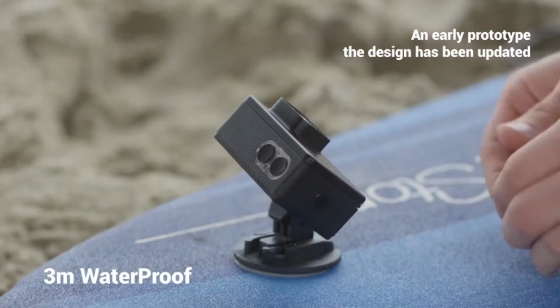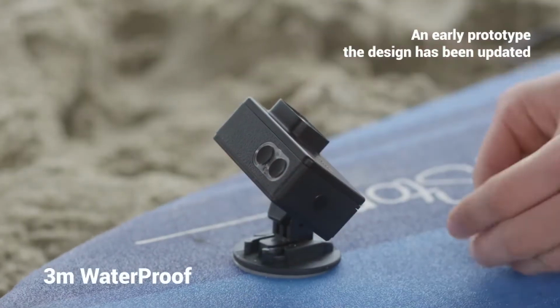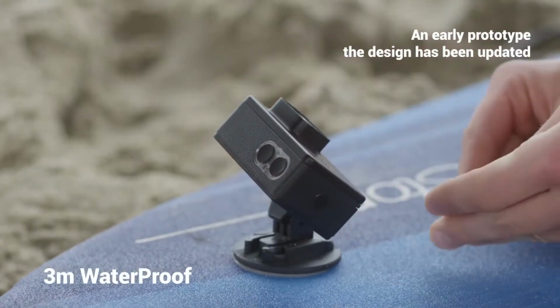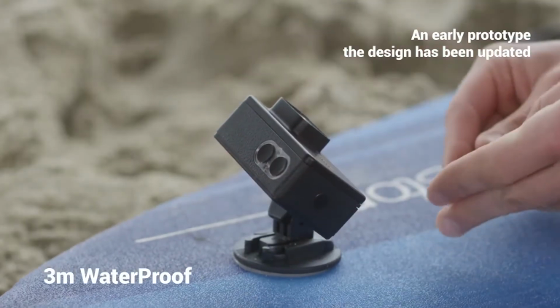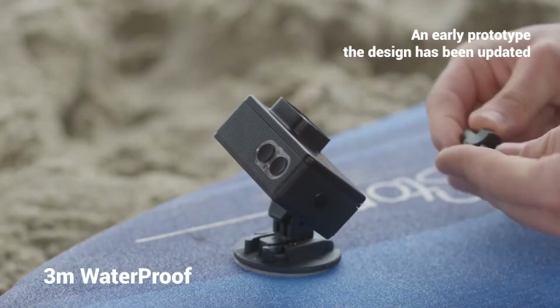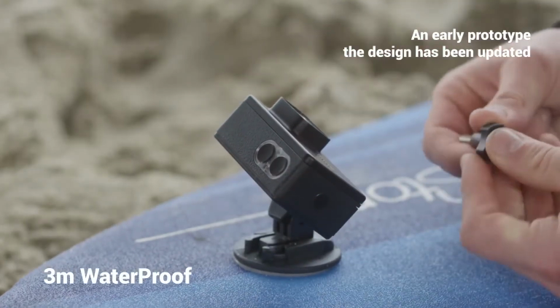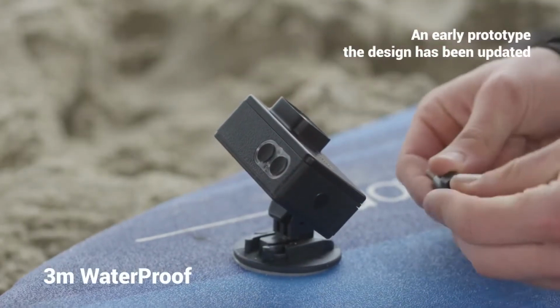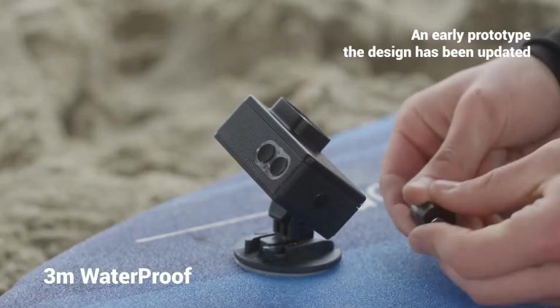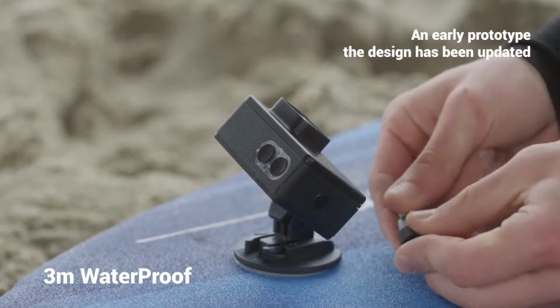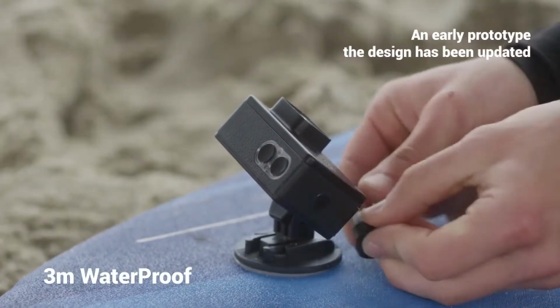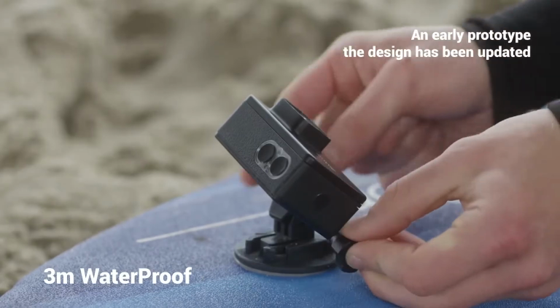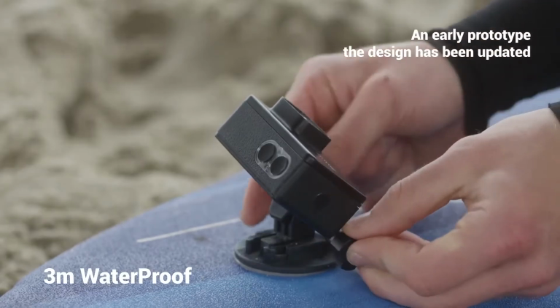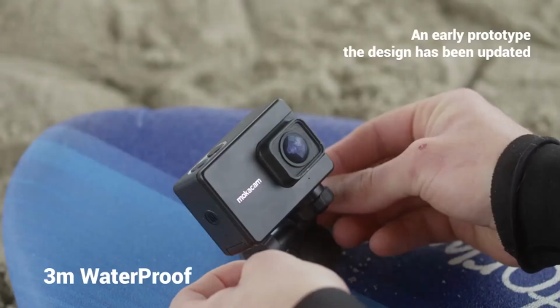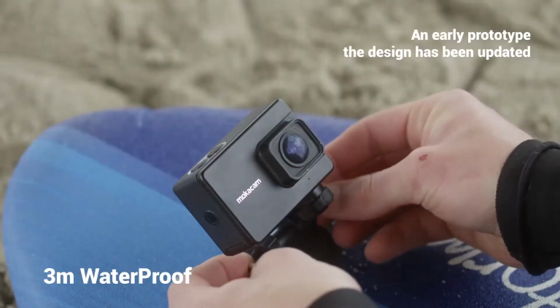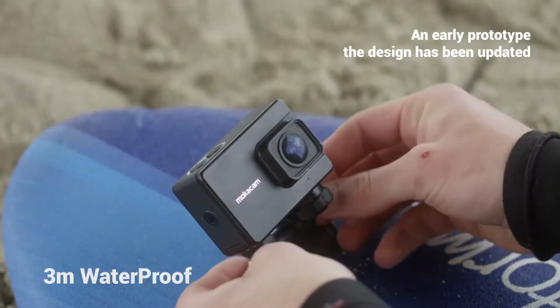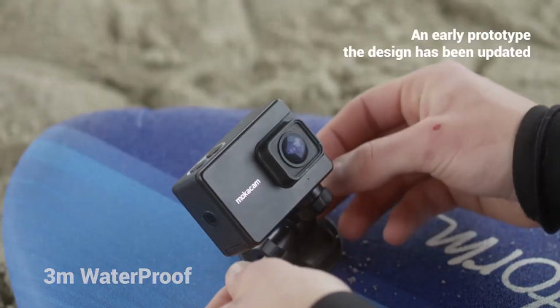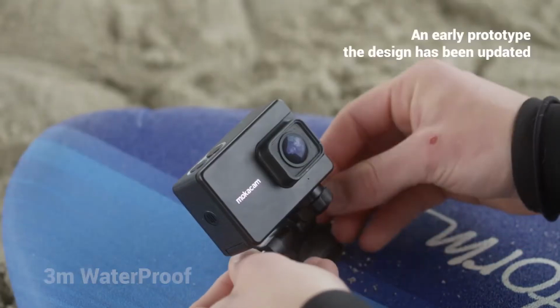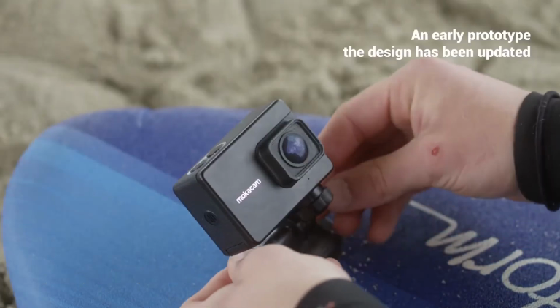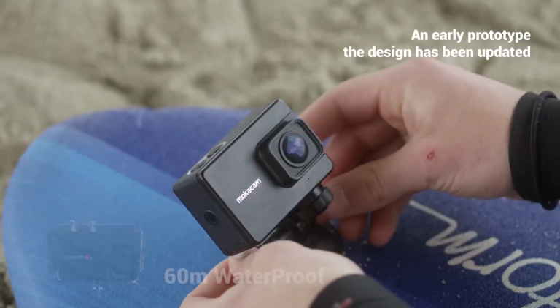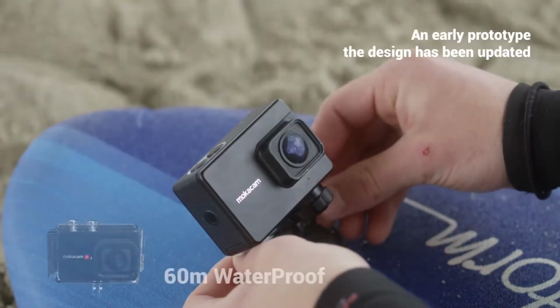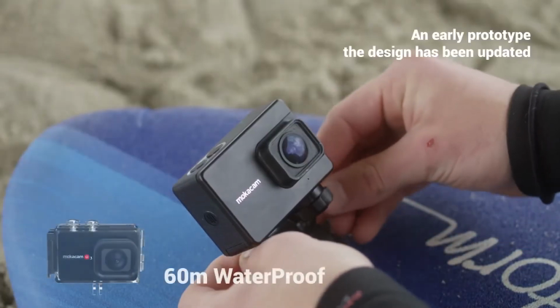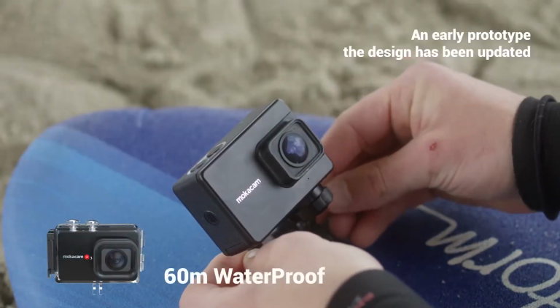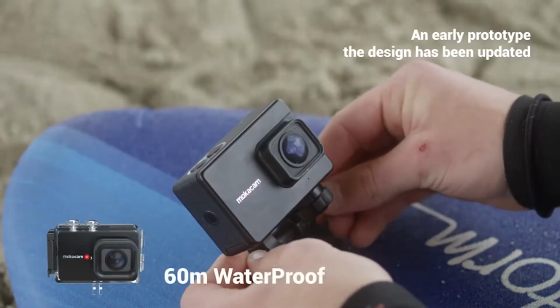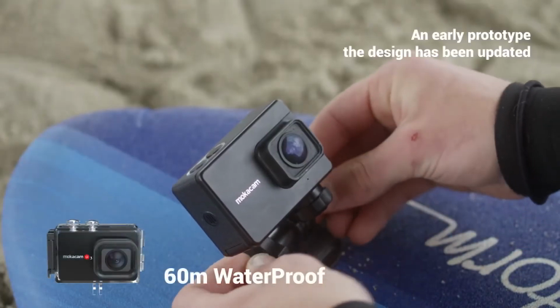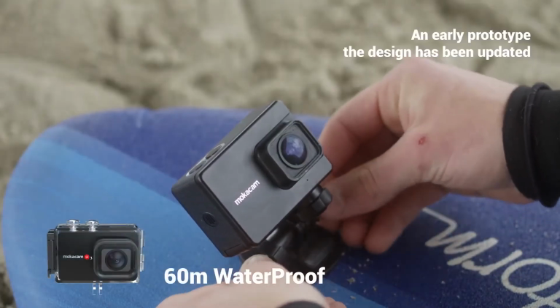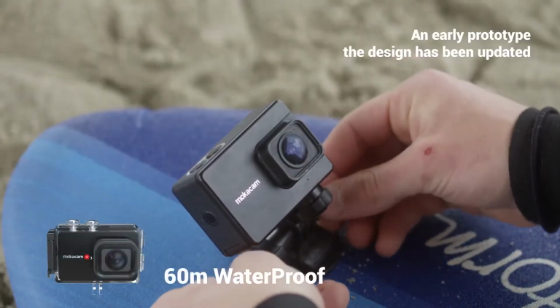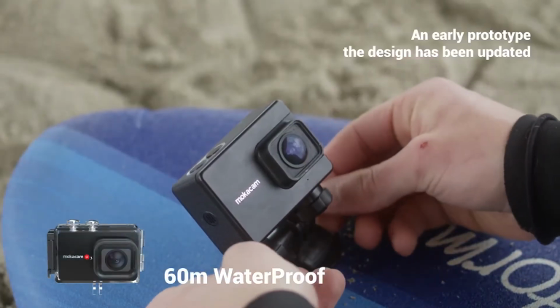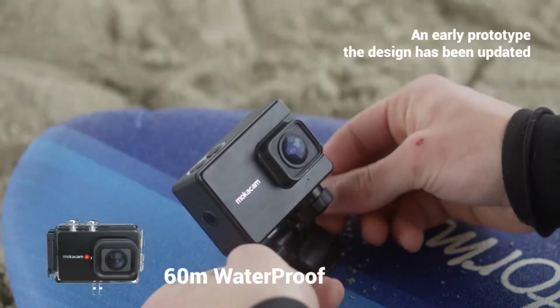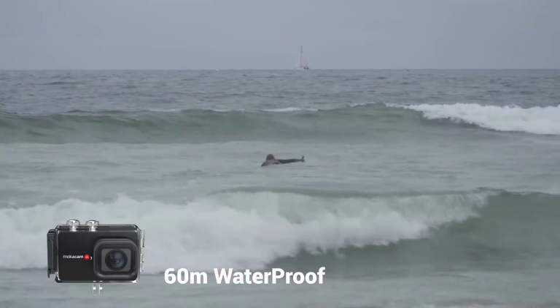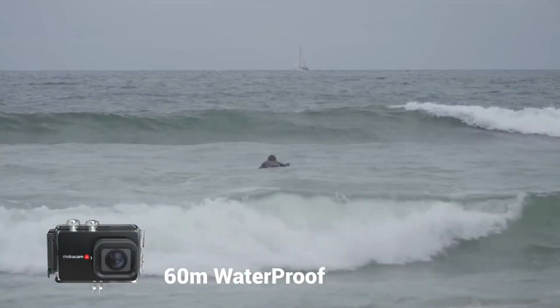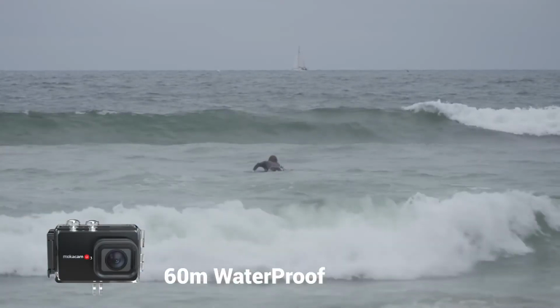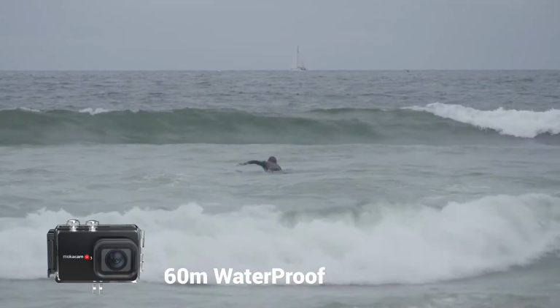MochaCam Alpha 3 Pro allows you to shoot up to 3 meters underwater, or up to 60 meters by attaching the waterproof case.